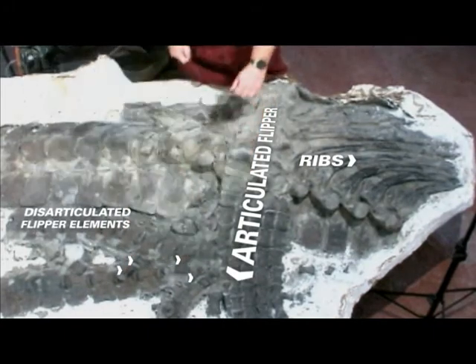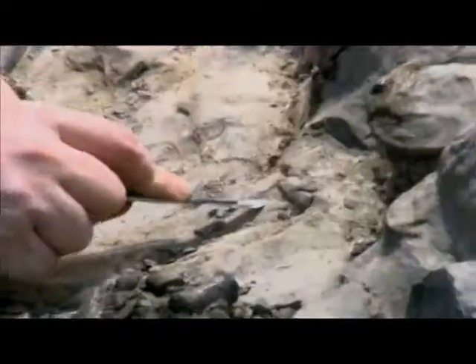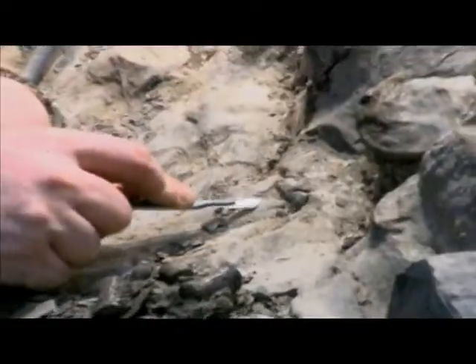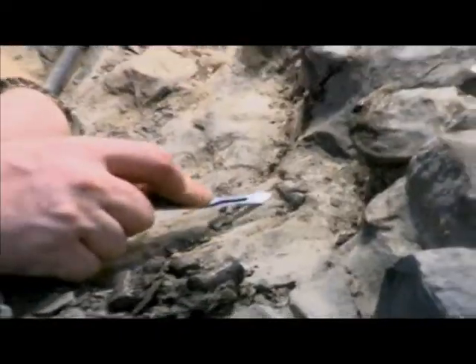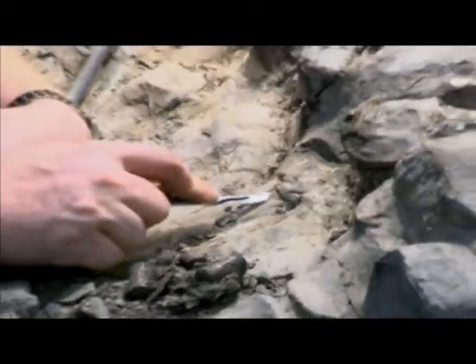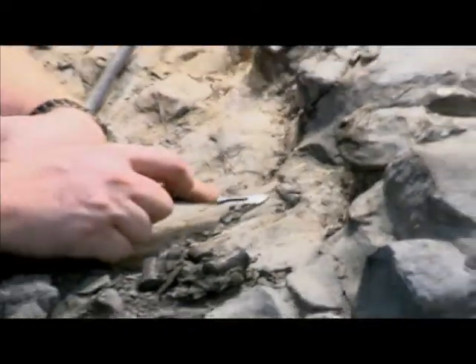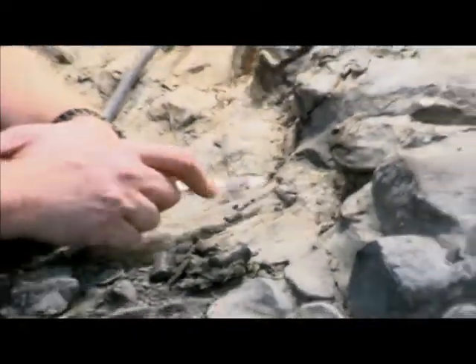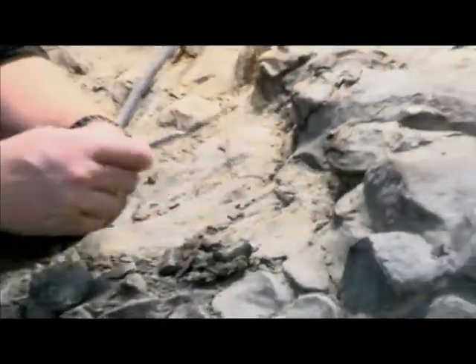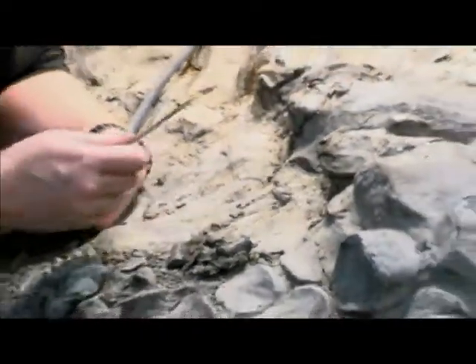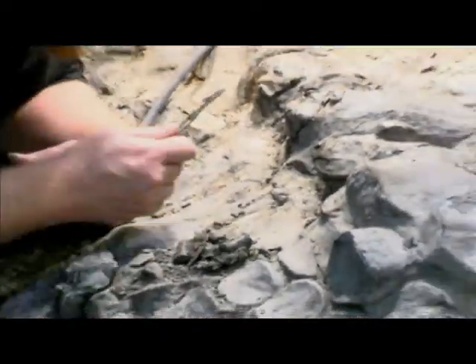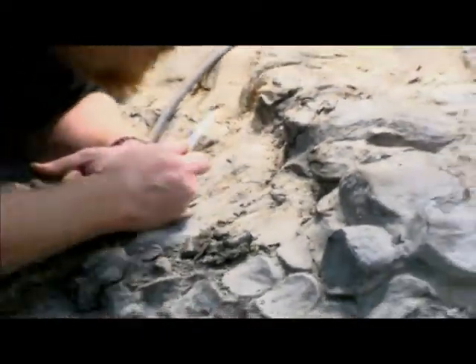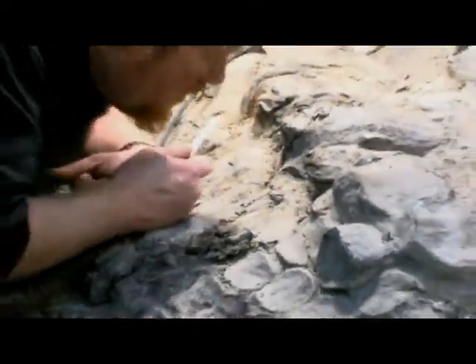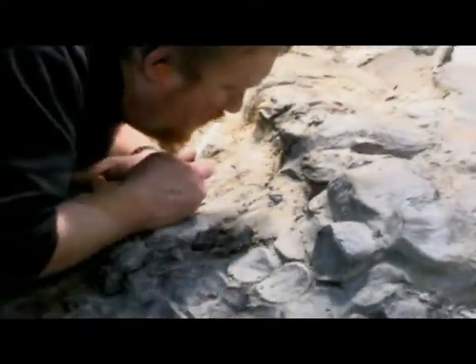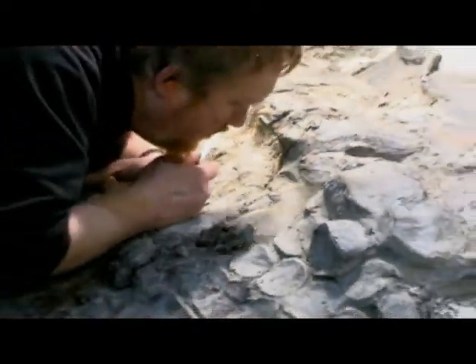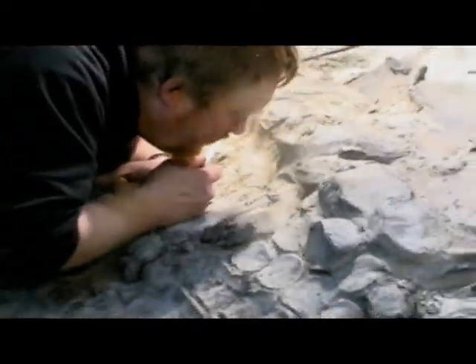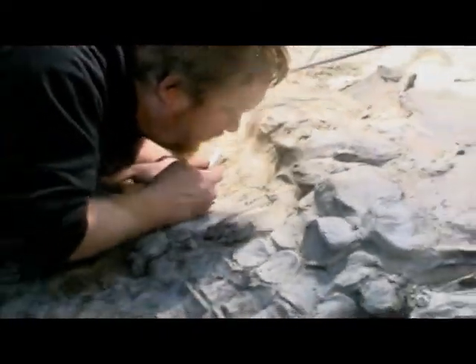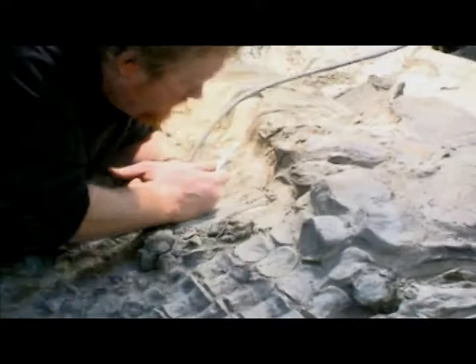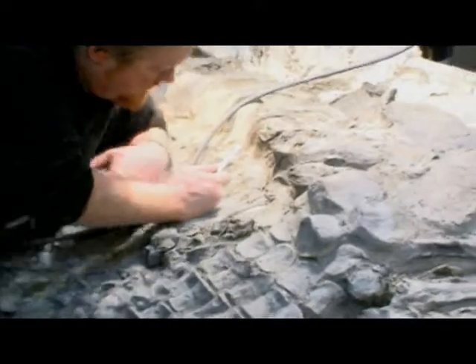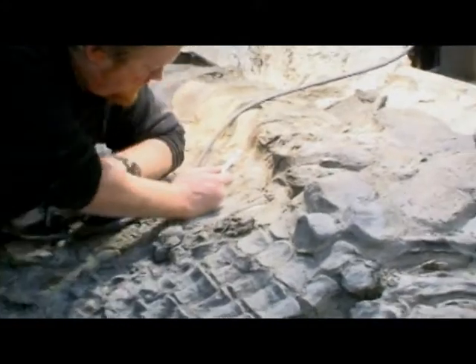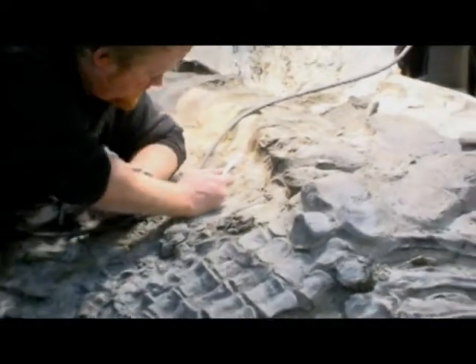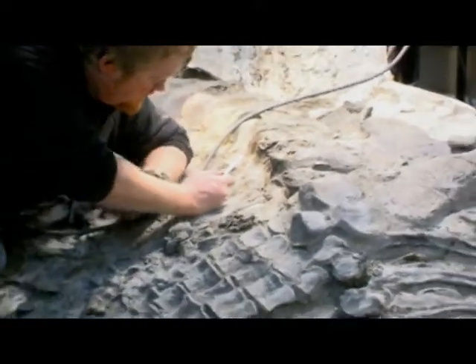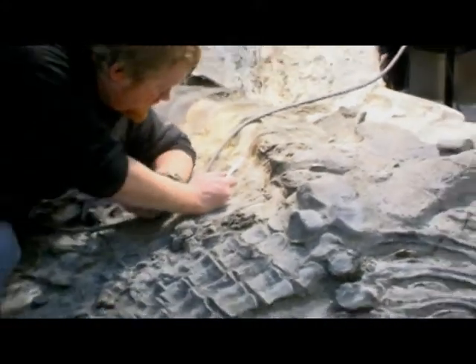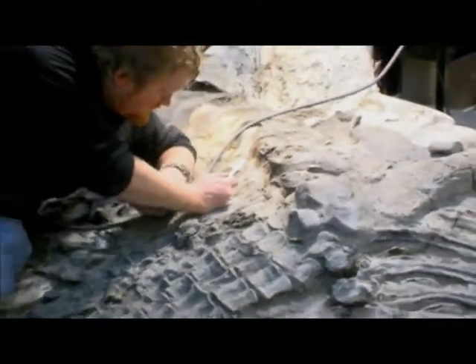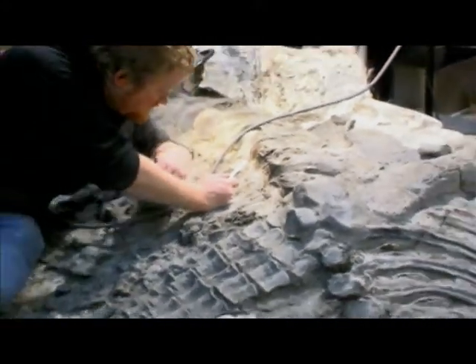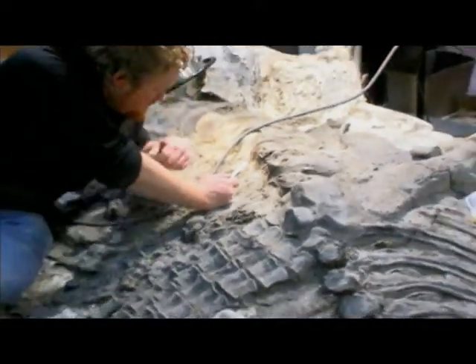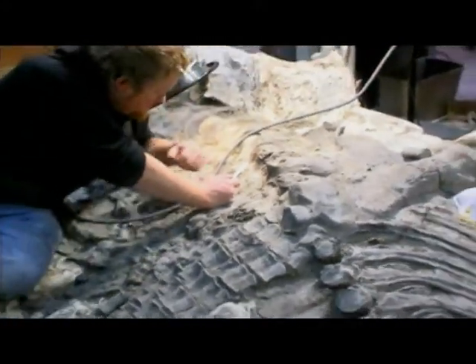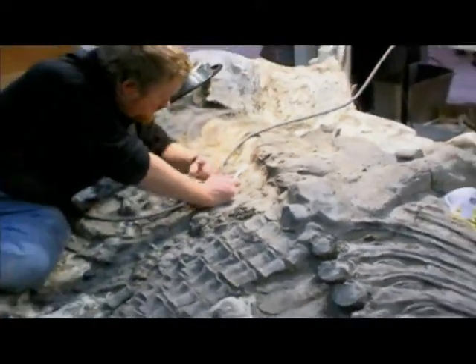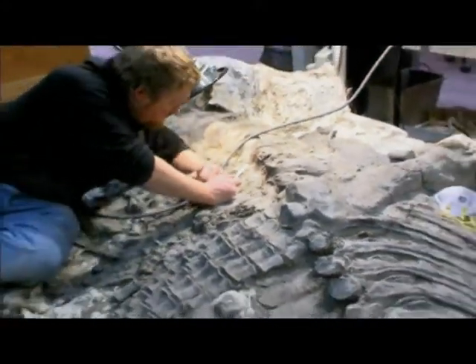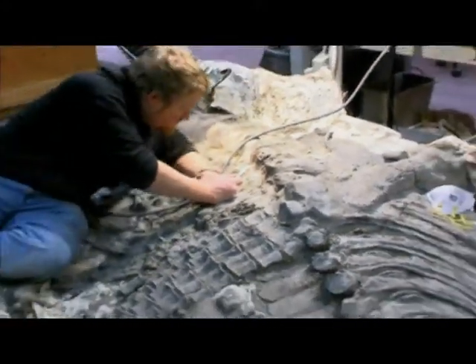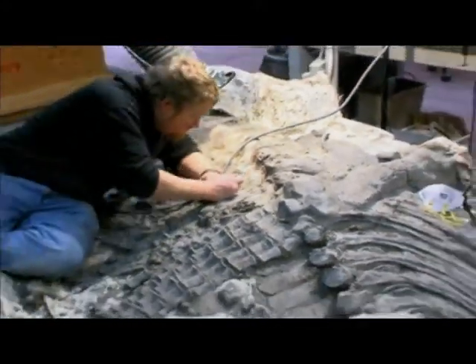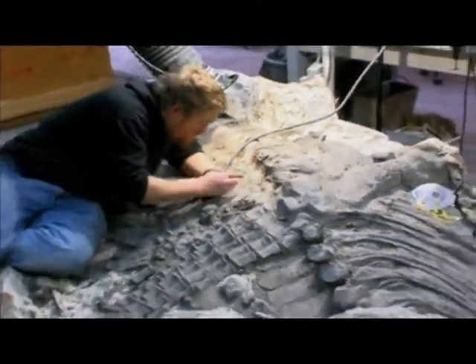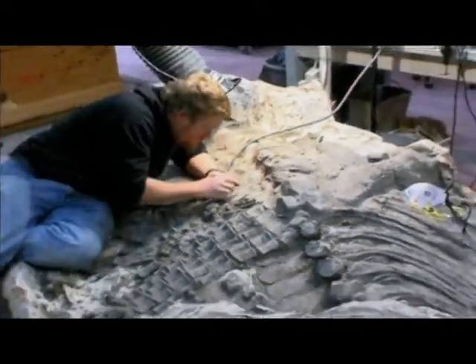This specimen will take approximately a year and a half to prepare, and that's with three technicians working on it.